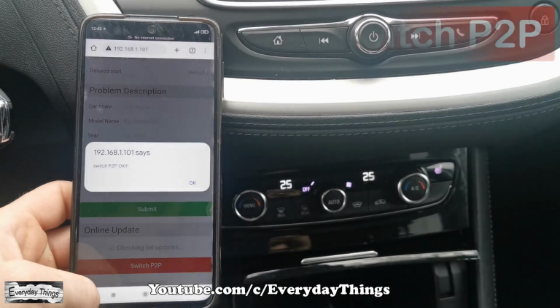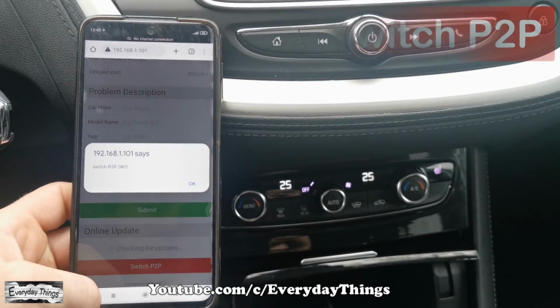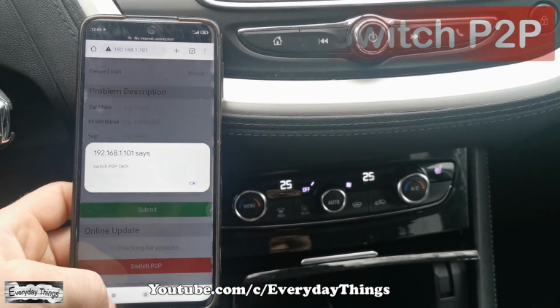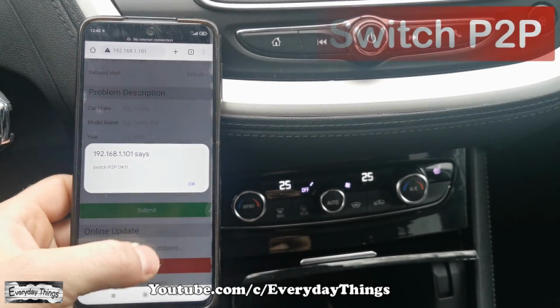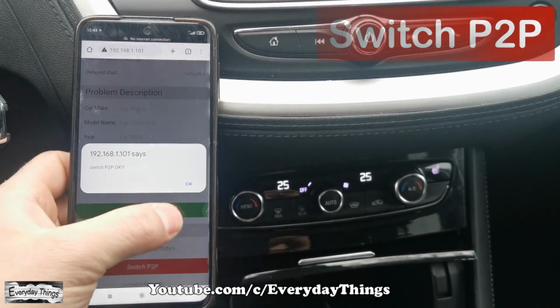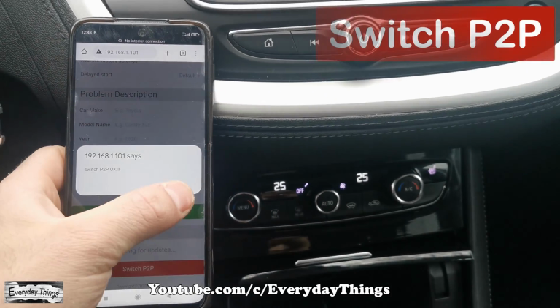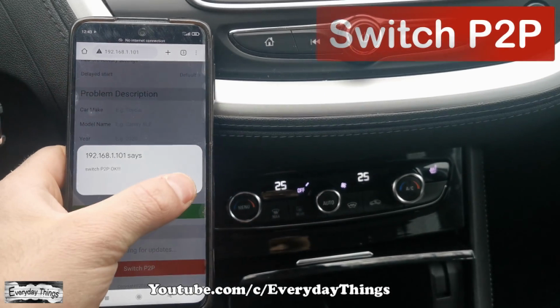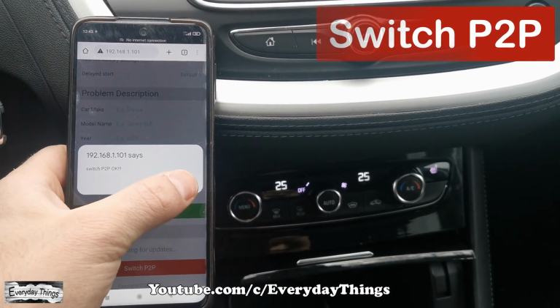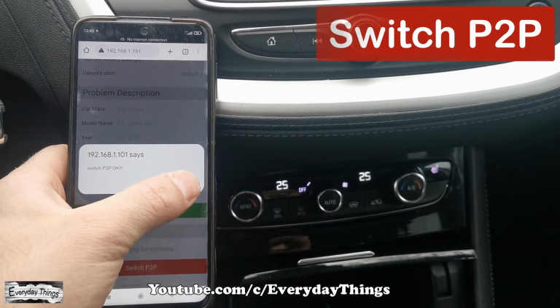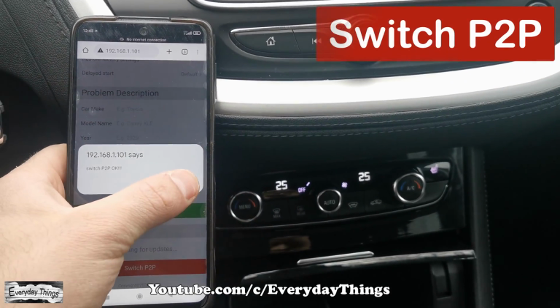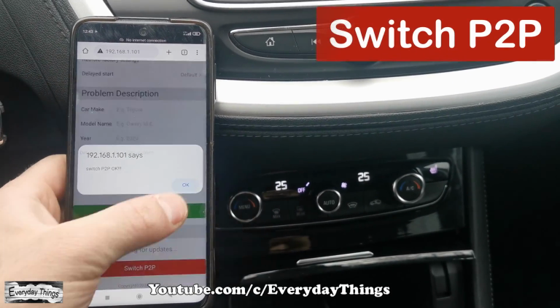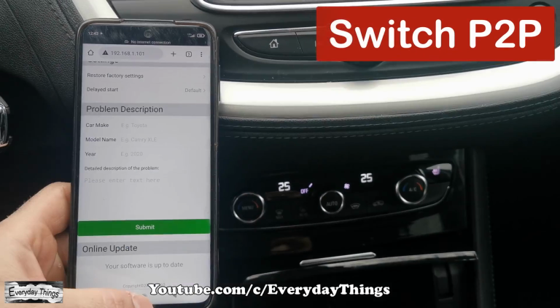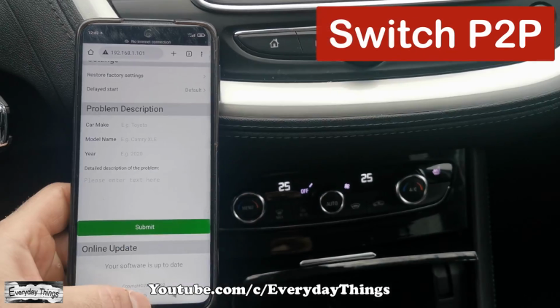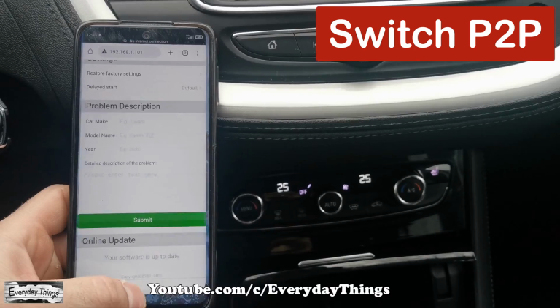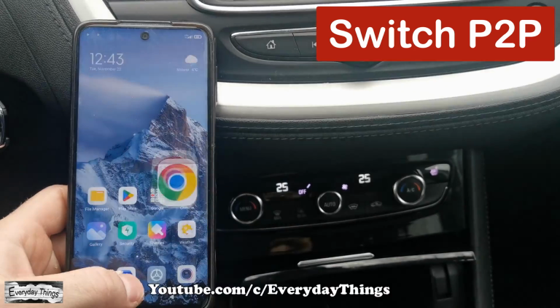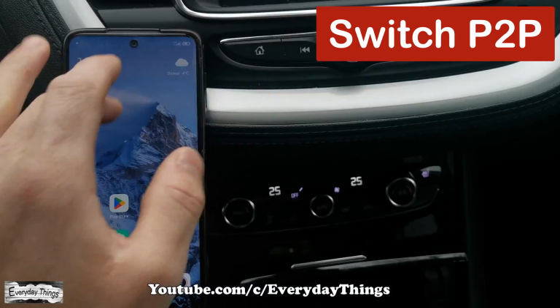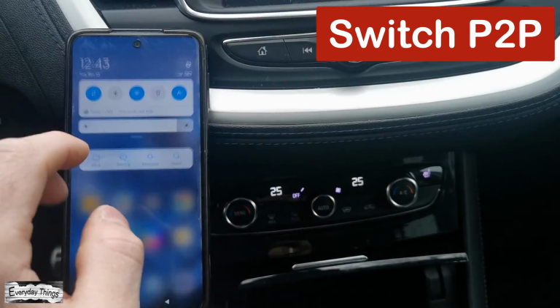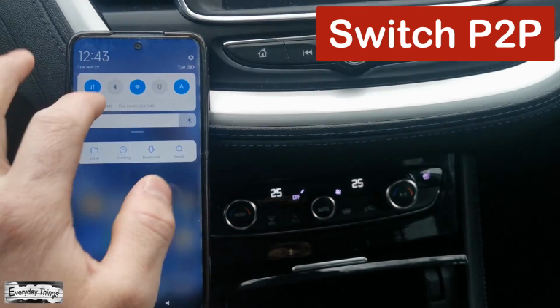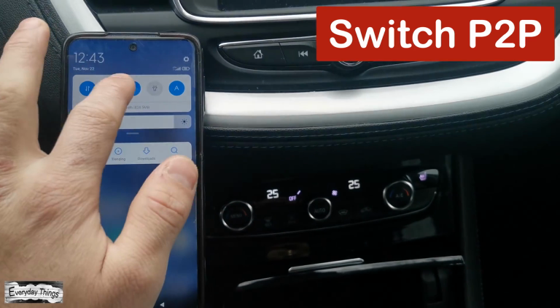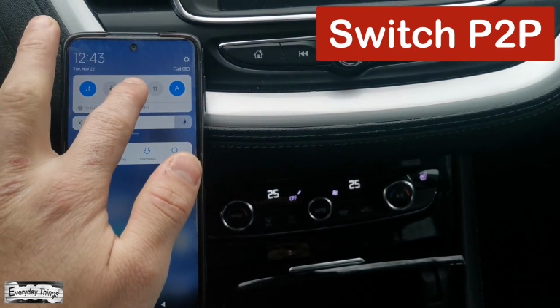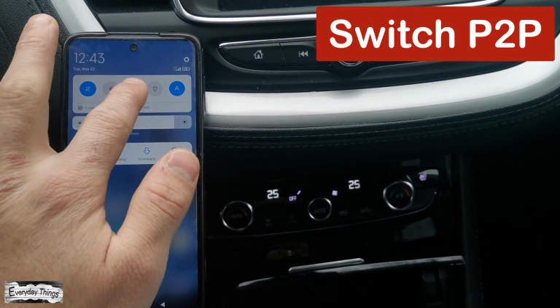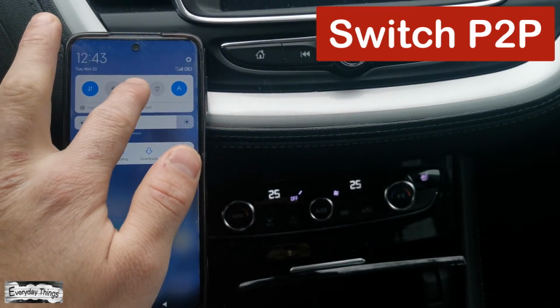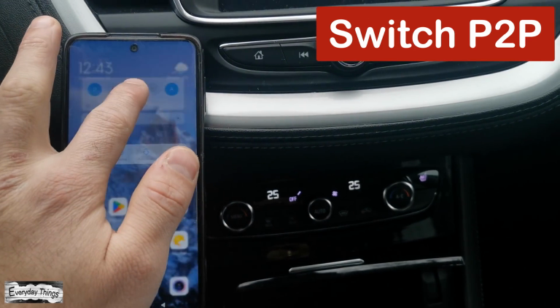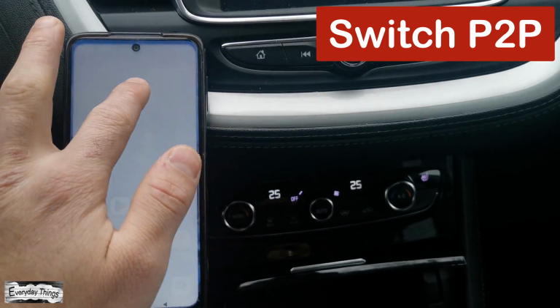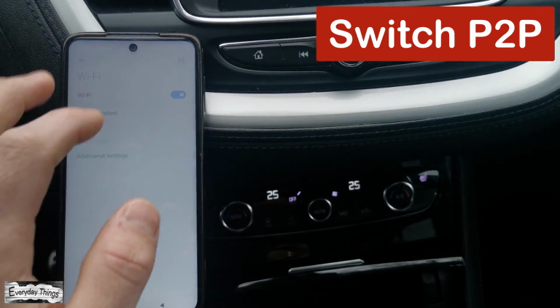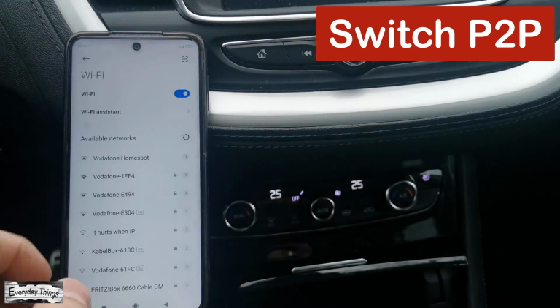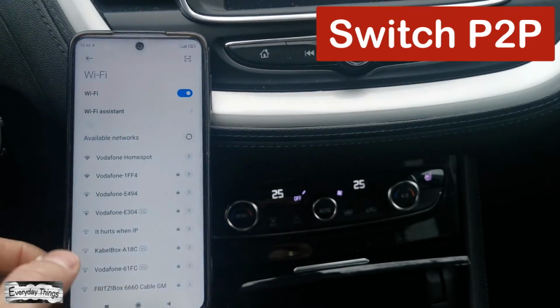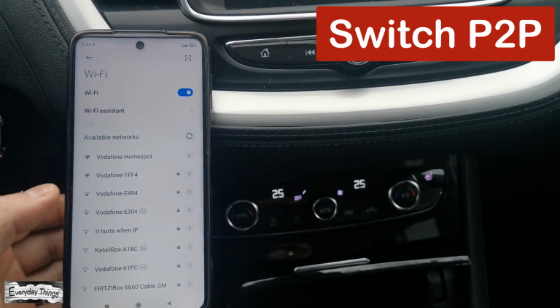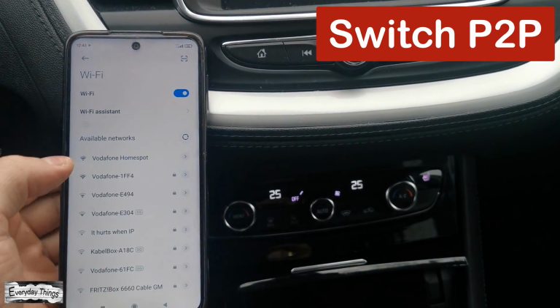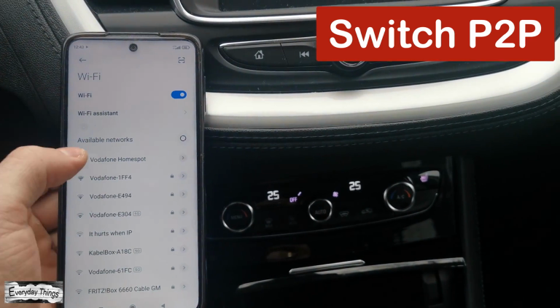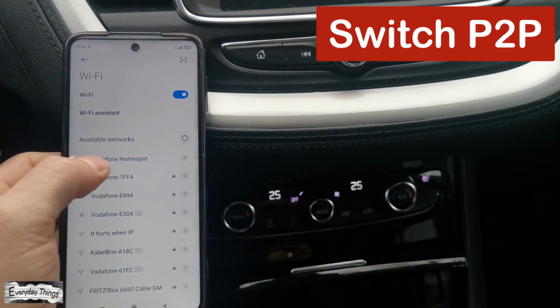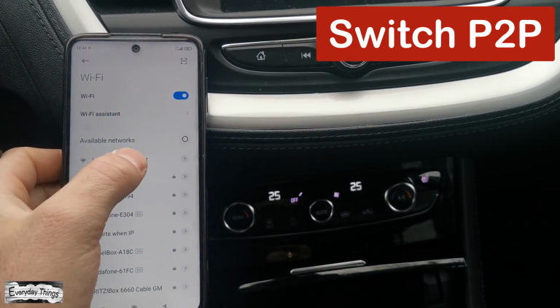Once the settings page of the Autocast adapter opens, scroll down to Switch P2P and tap on it.